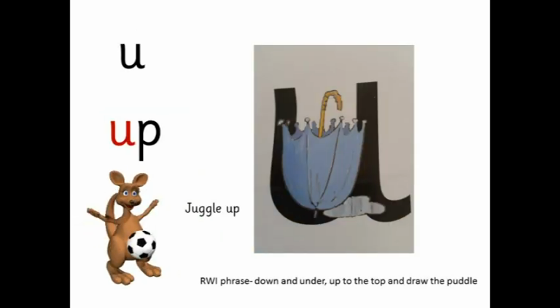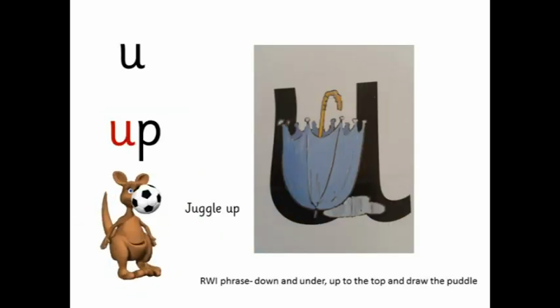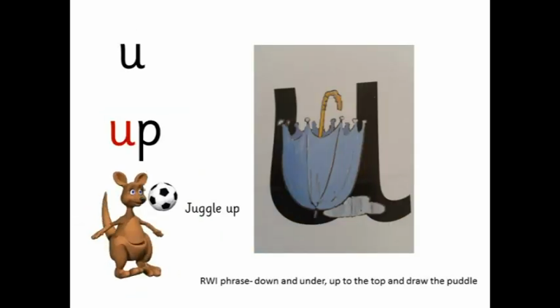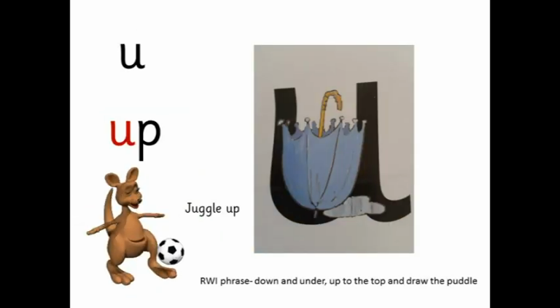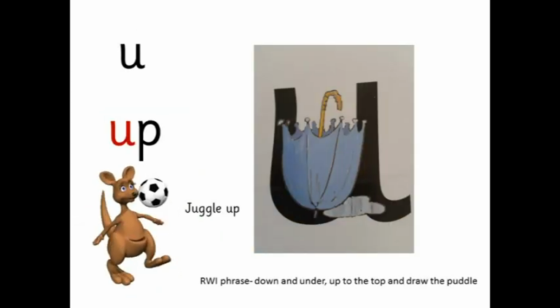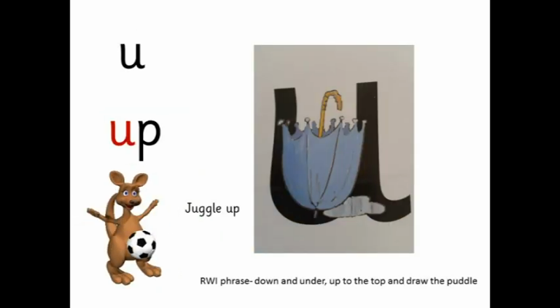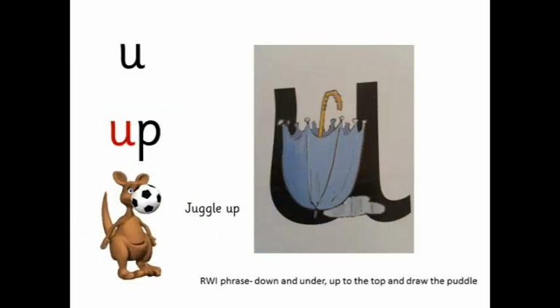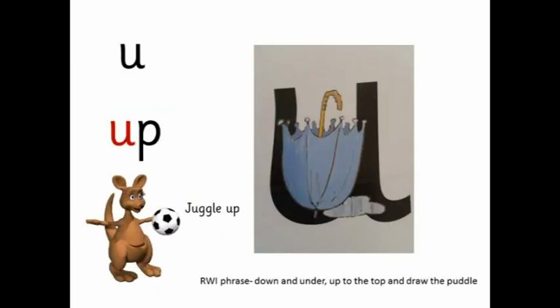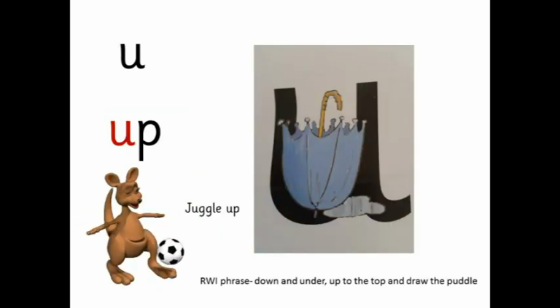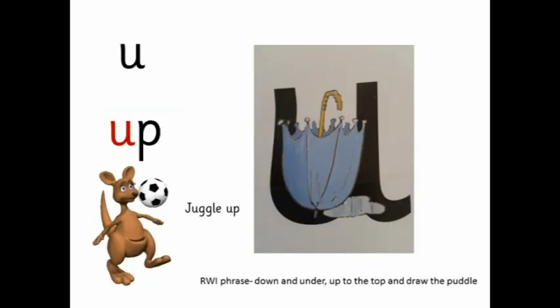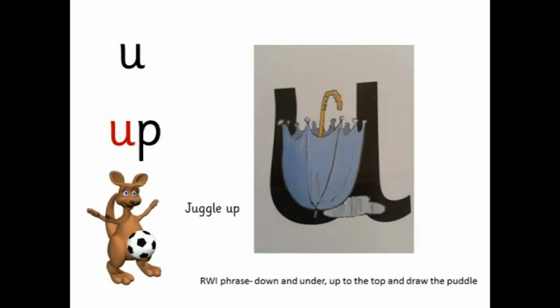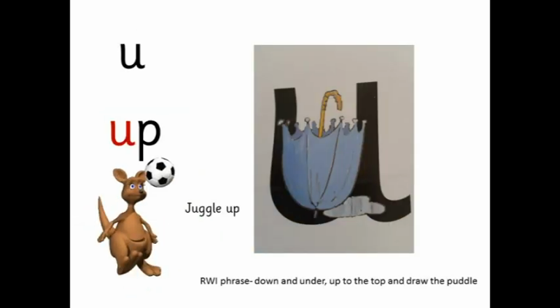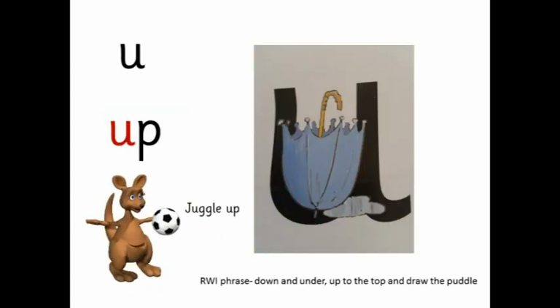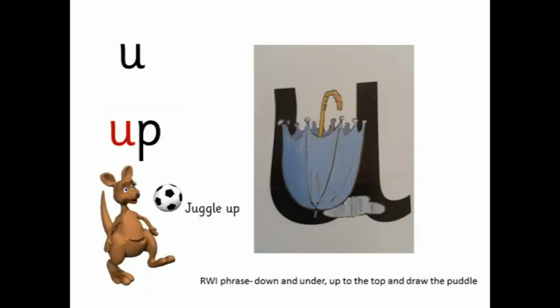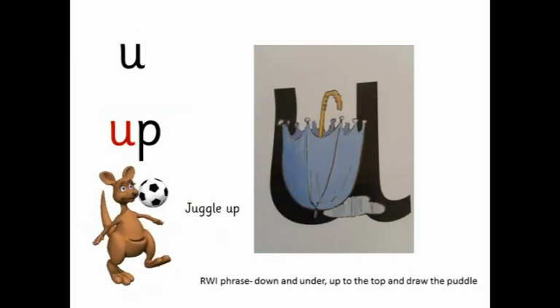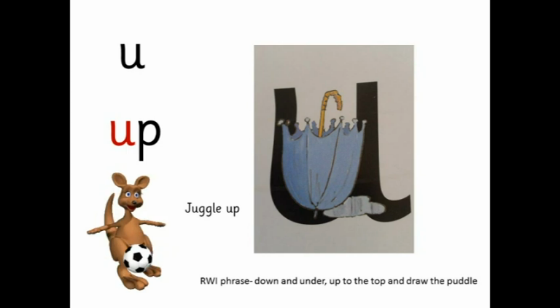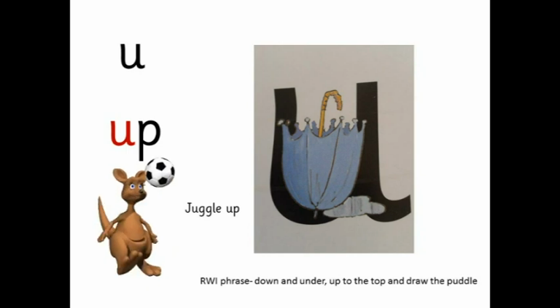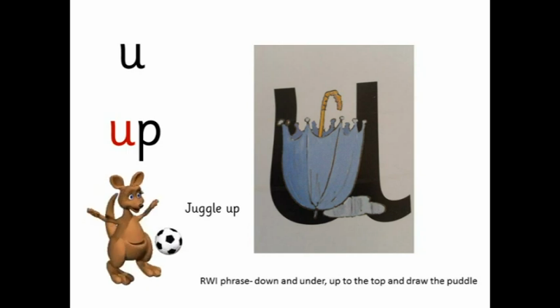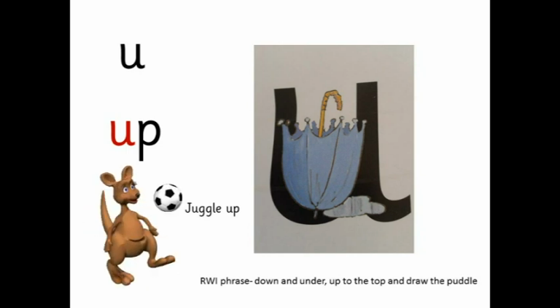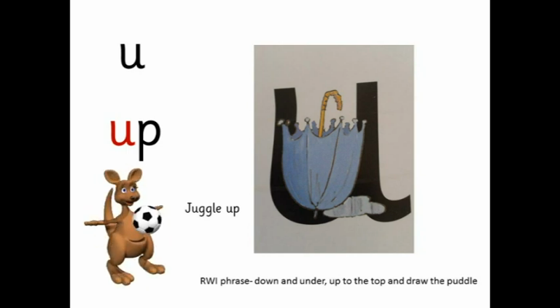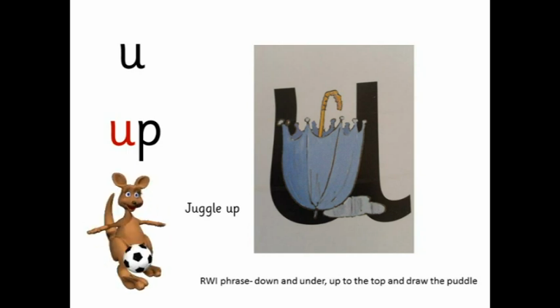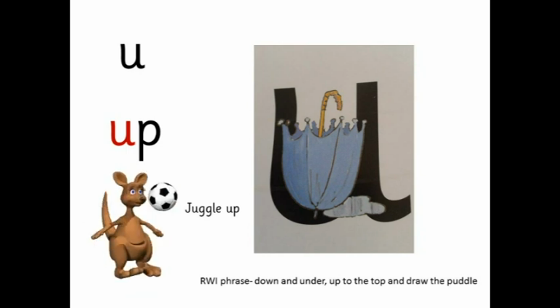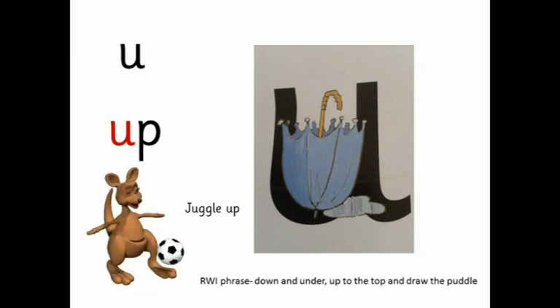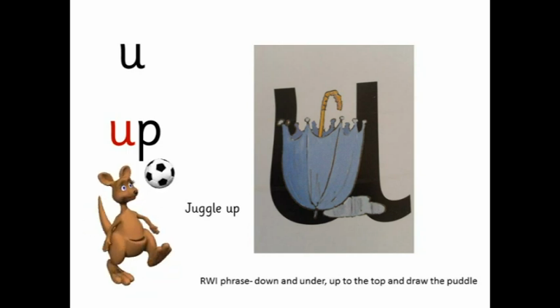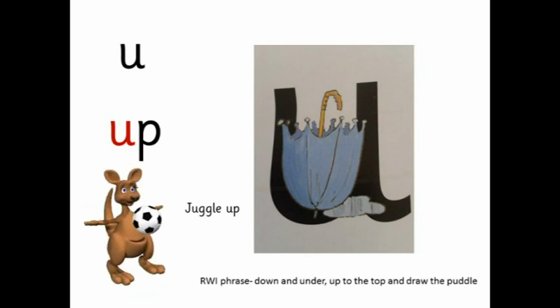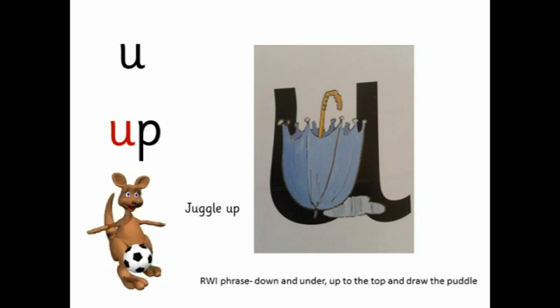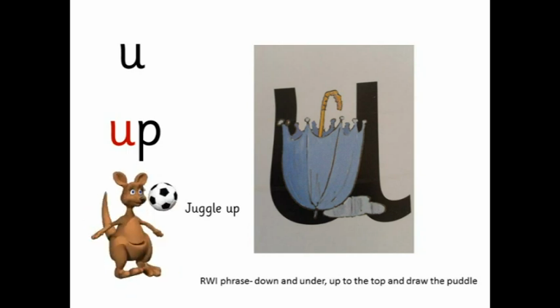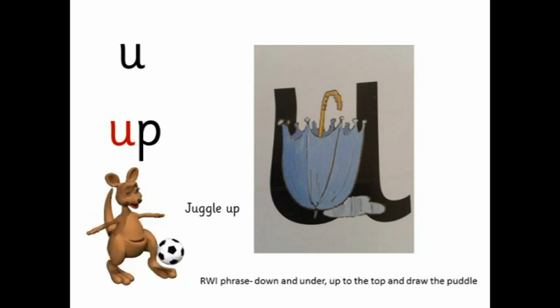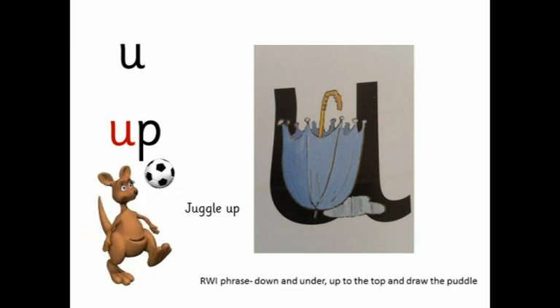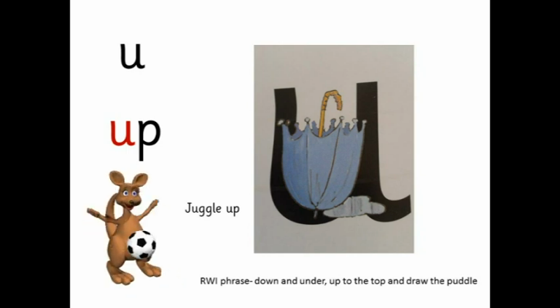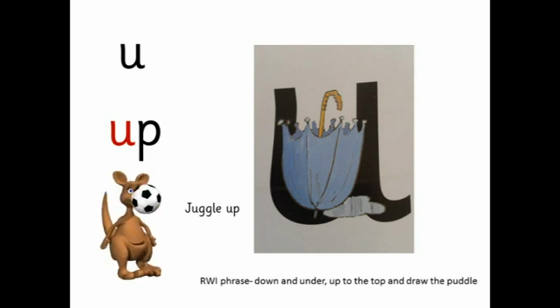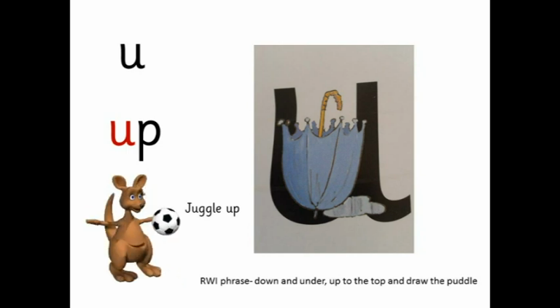U — up, up. Juggle up. Down and under, up to the top and draw the puddle.